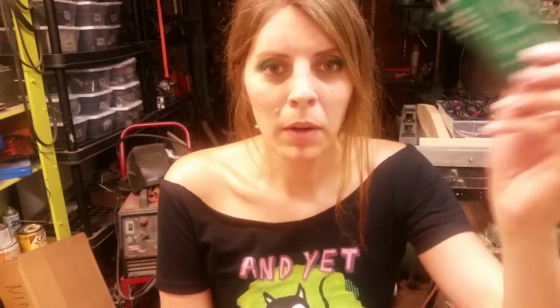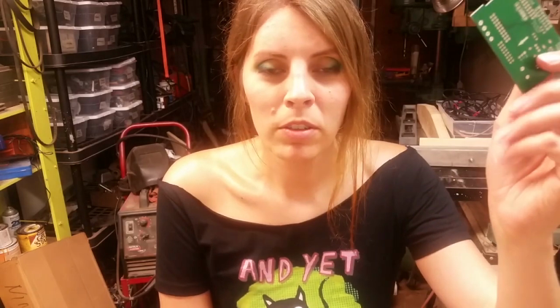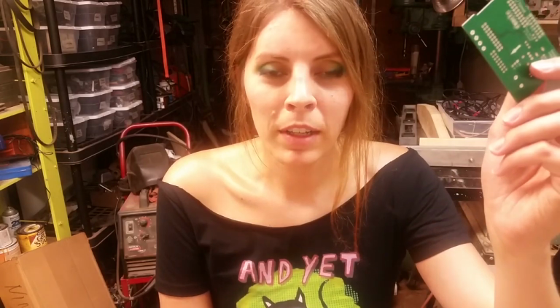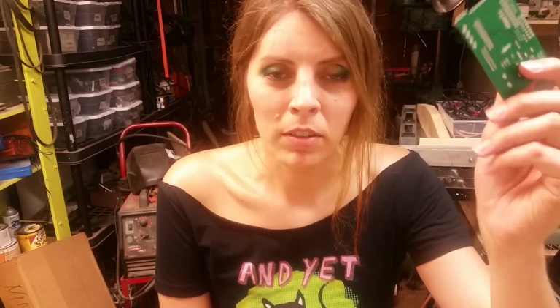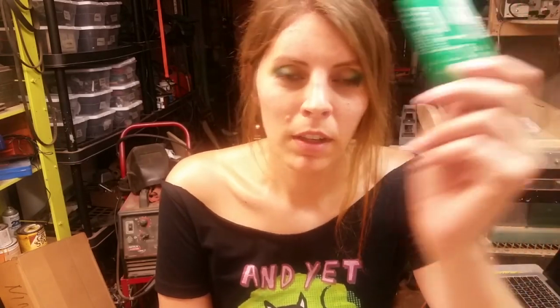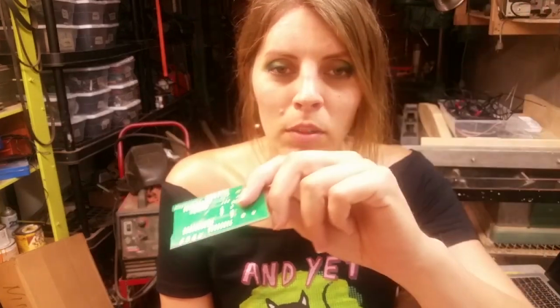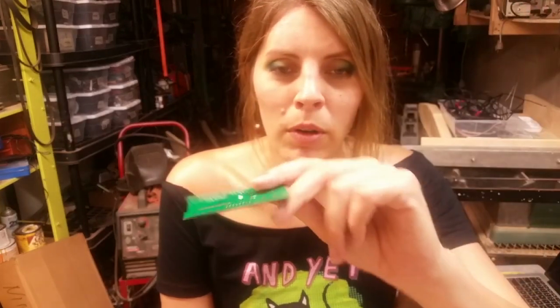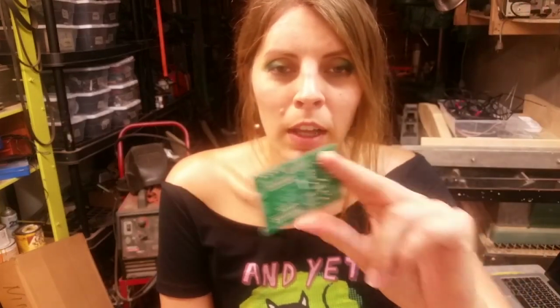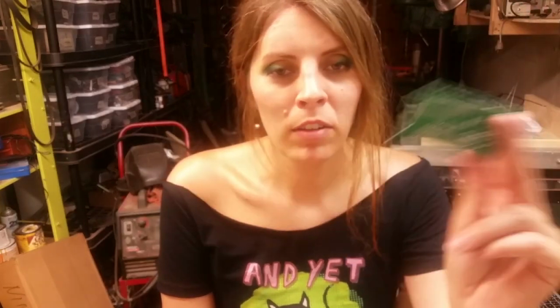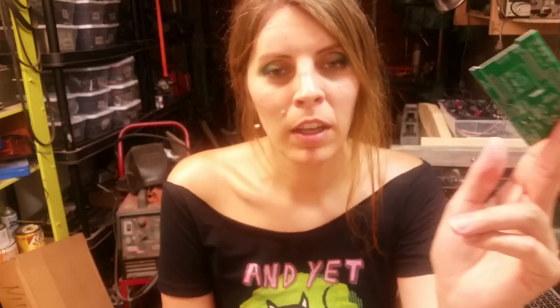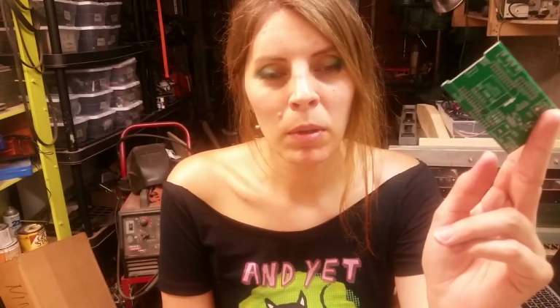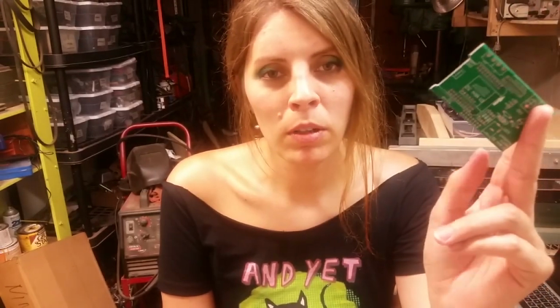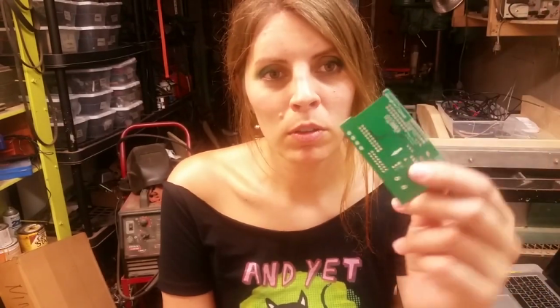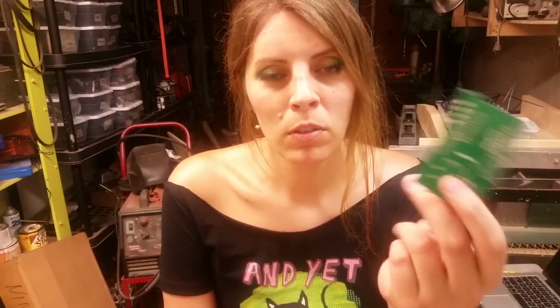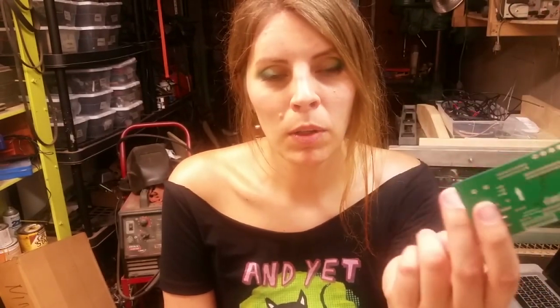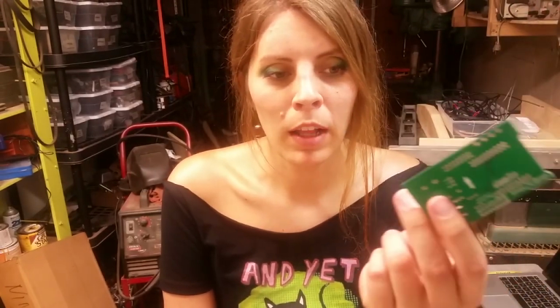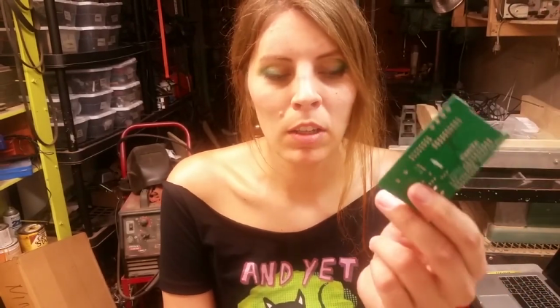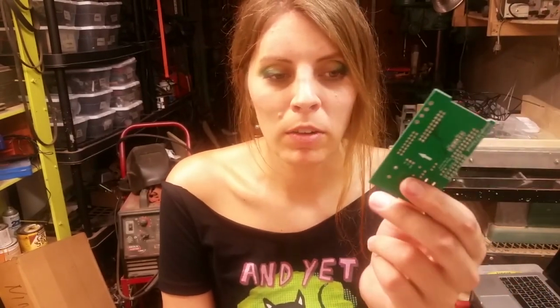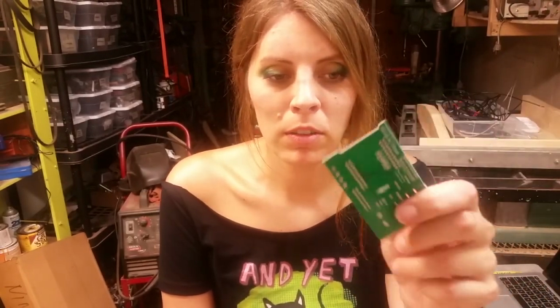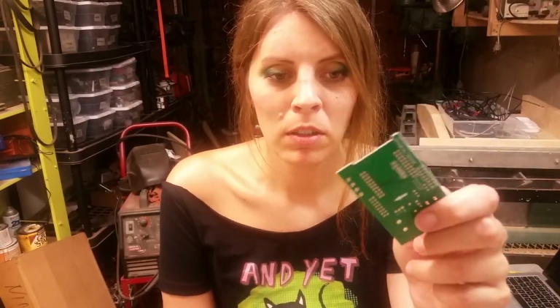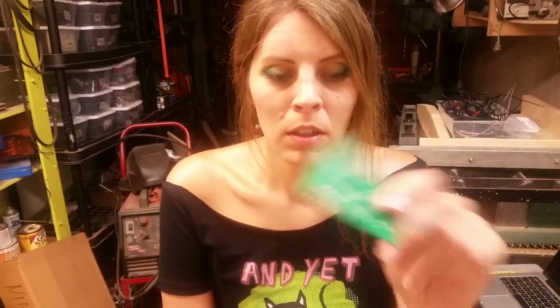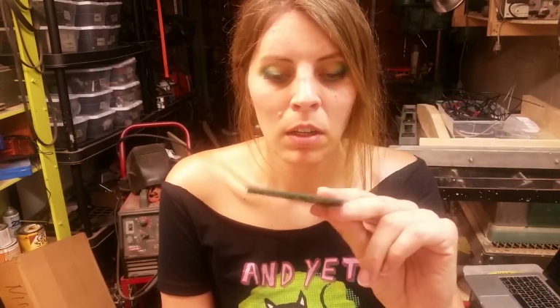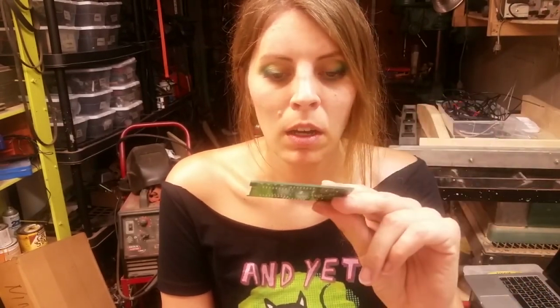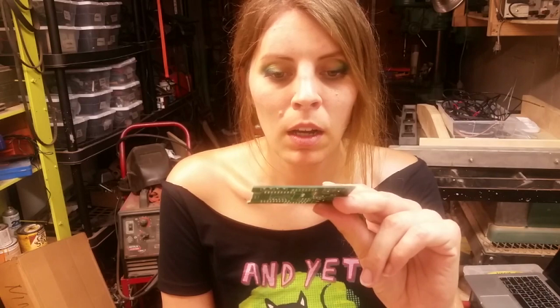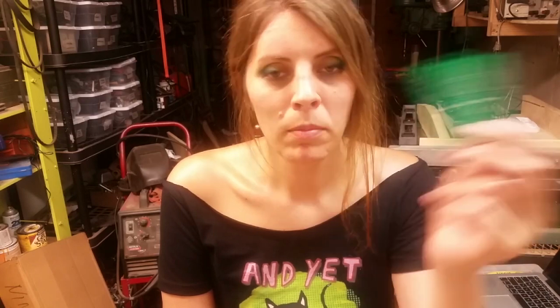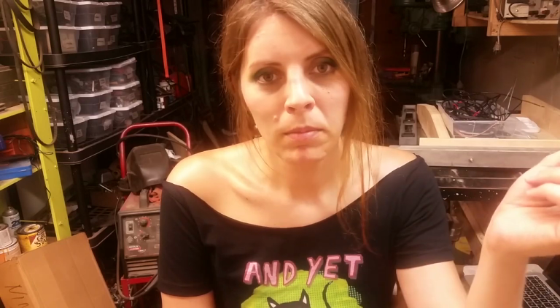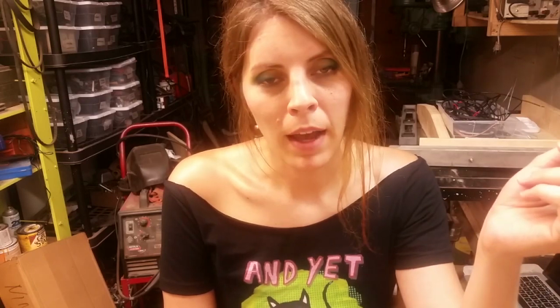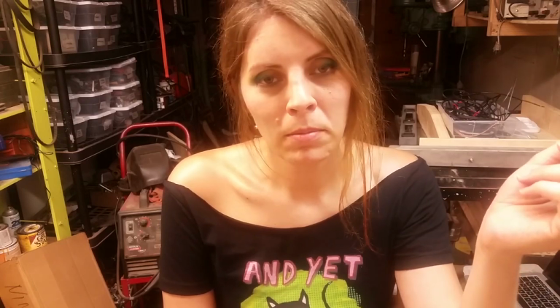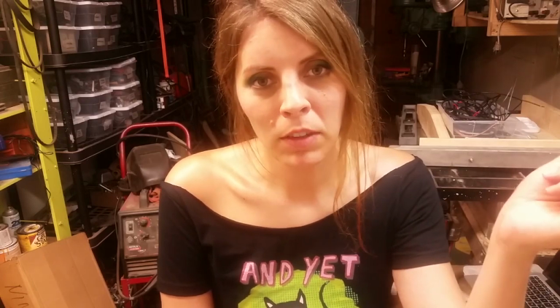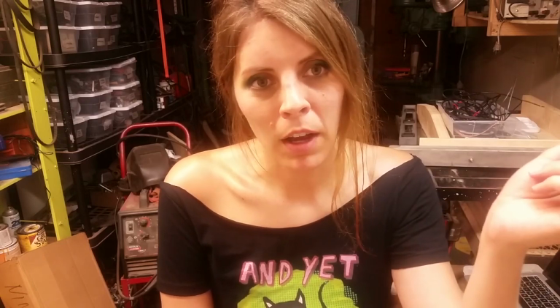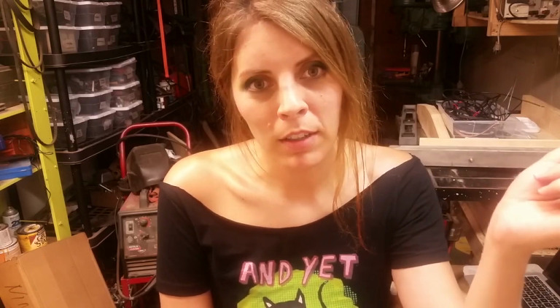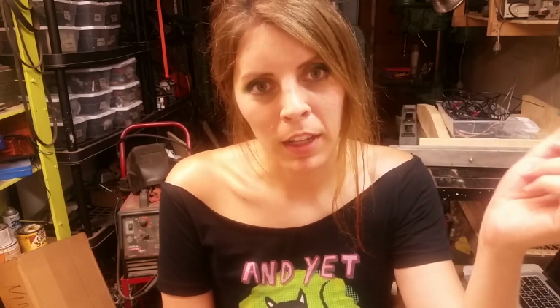Tonight we're soldering this. It's a board that connects an ESP32 to an LED matrix. Let's solder it together.